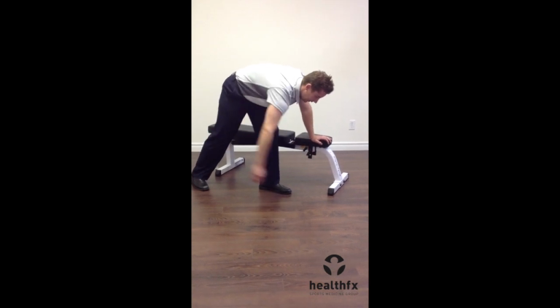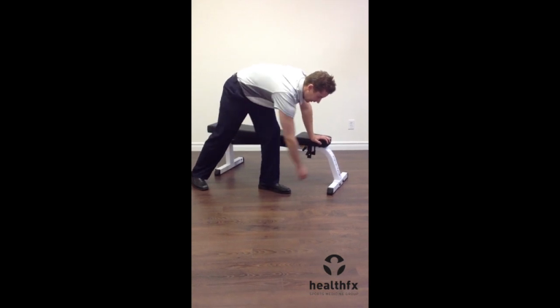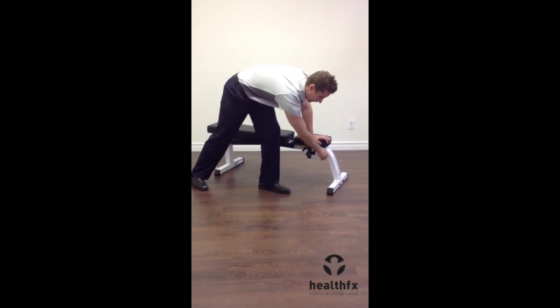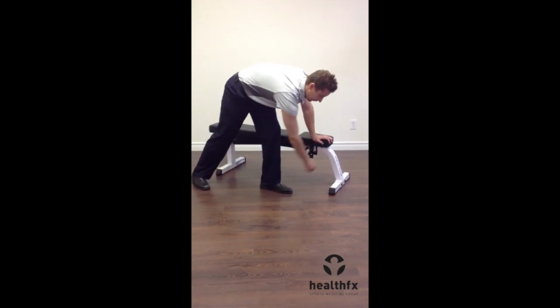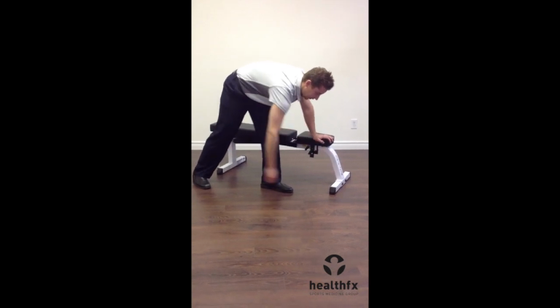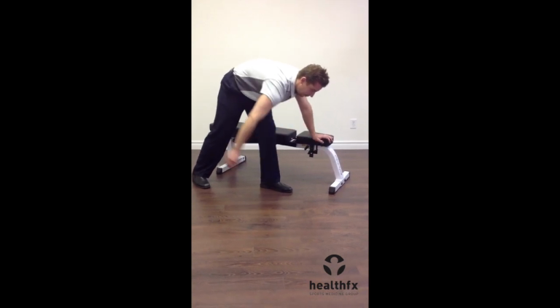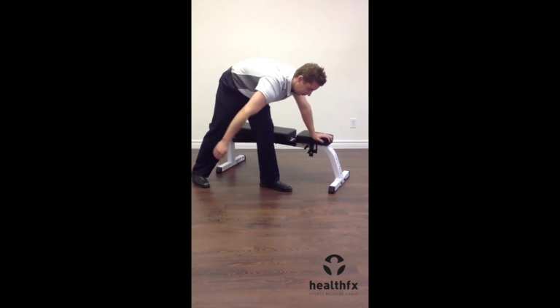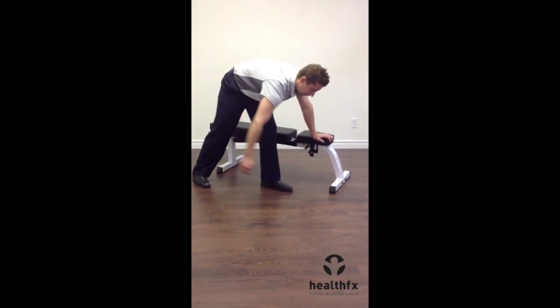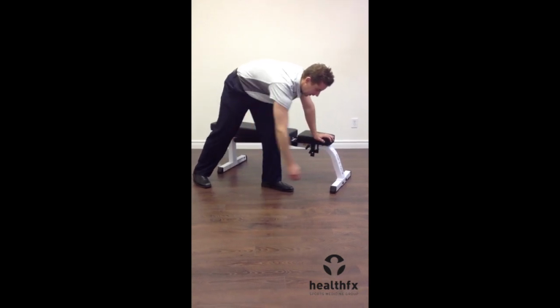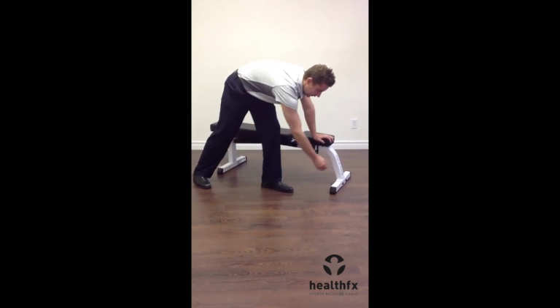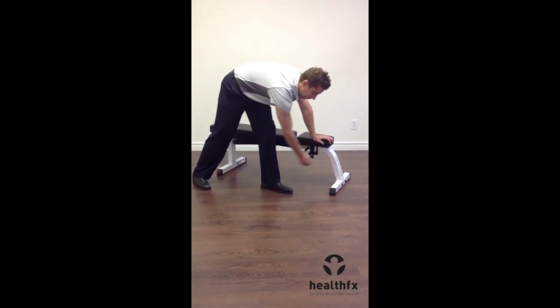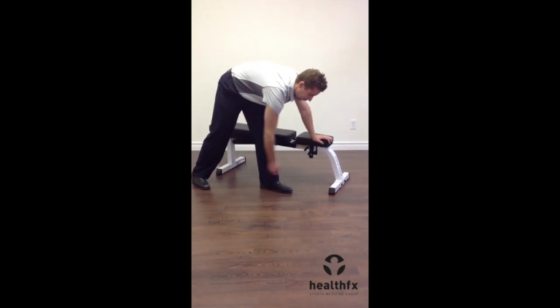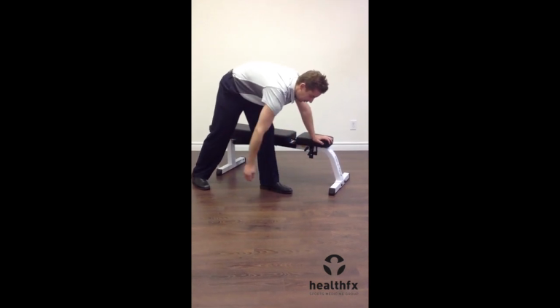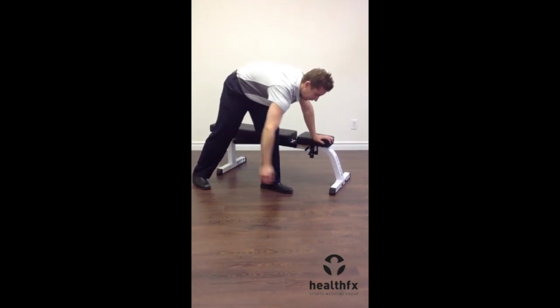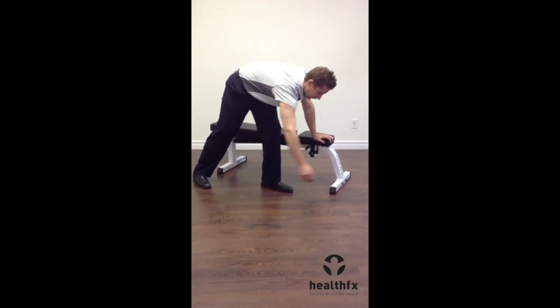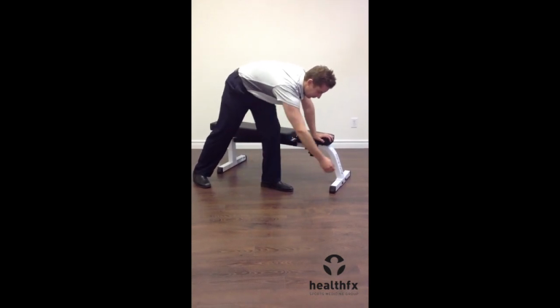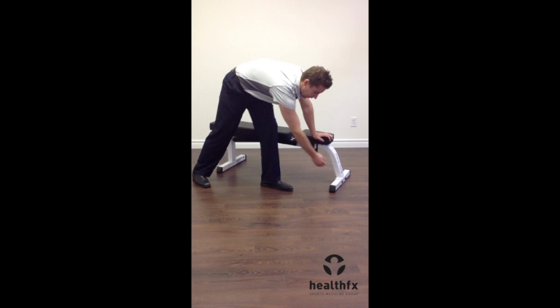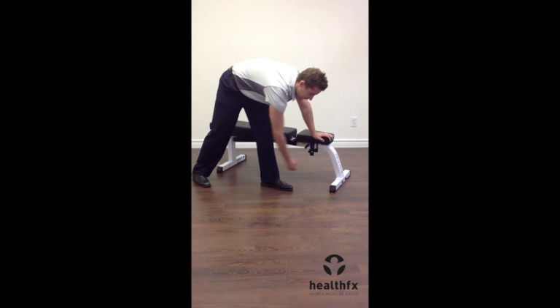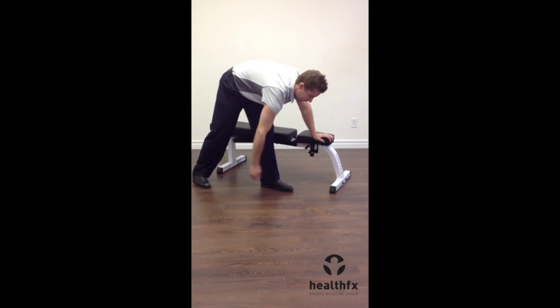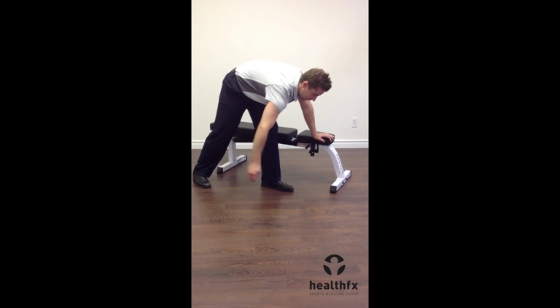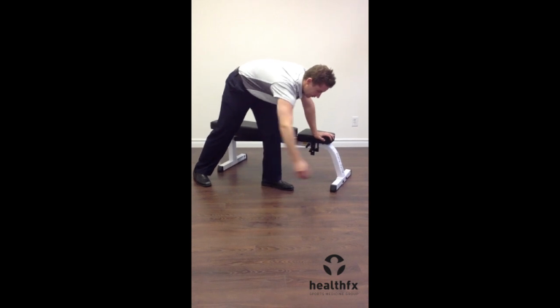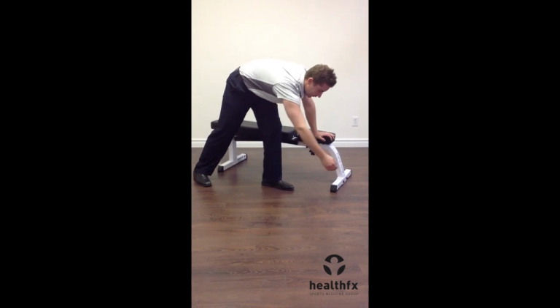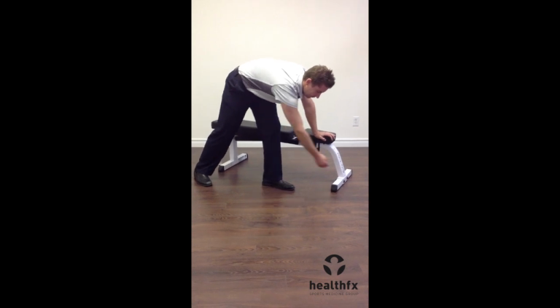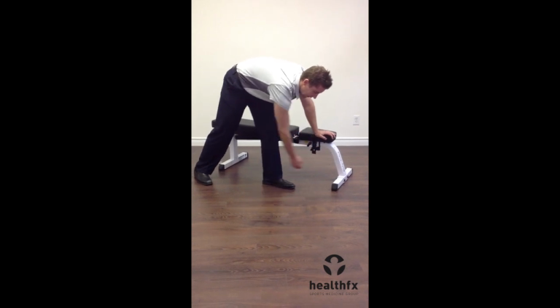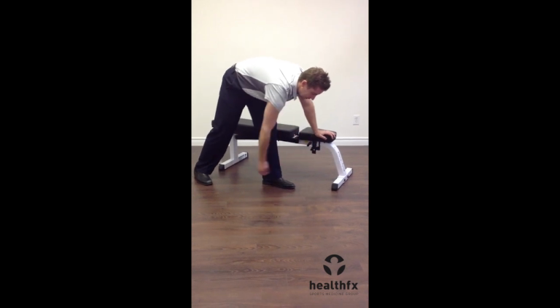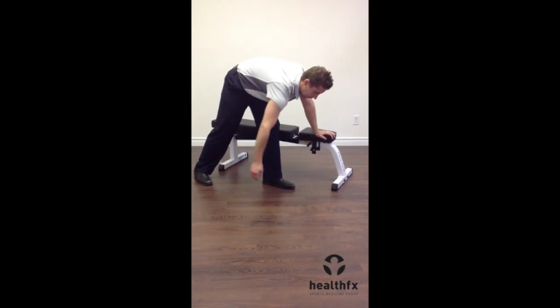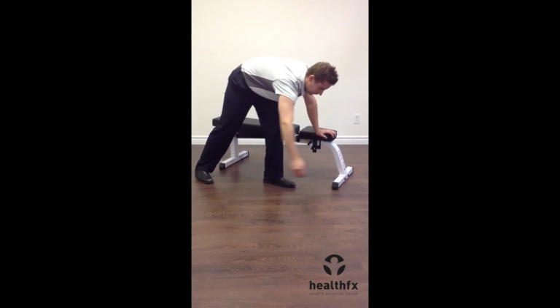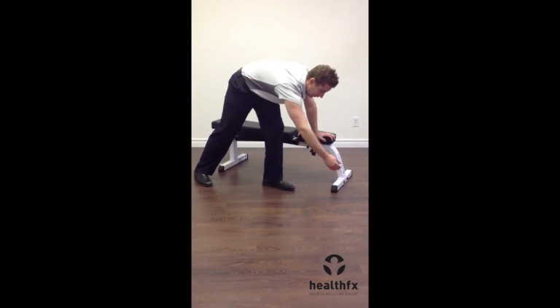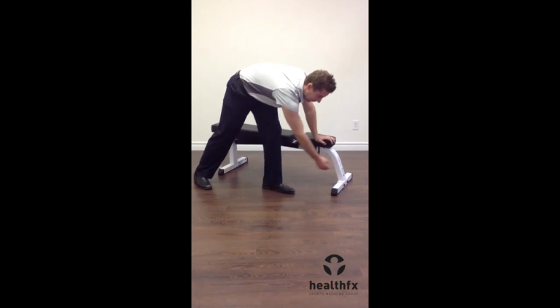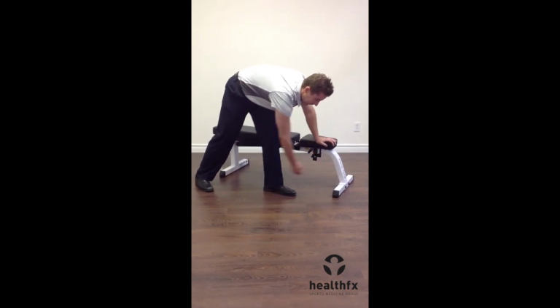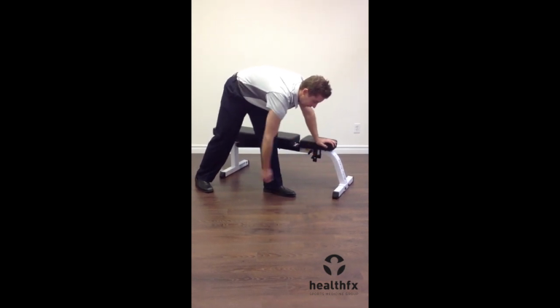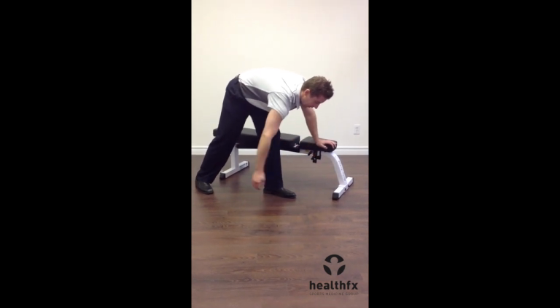The third component is doing what we call circumduction, which is making circles with the arm at dead weight.